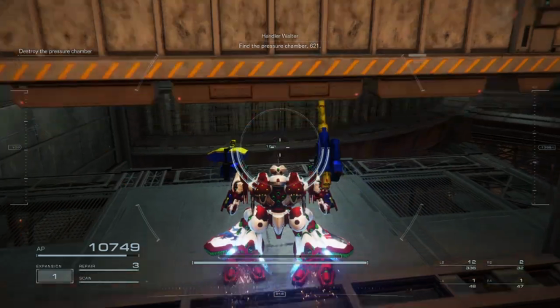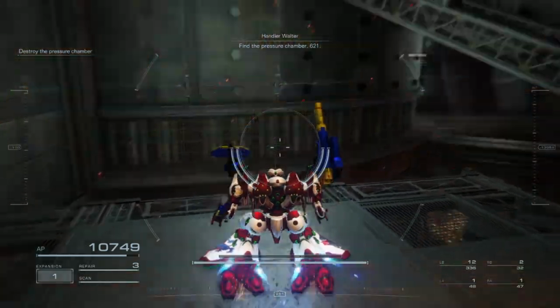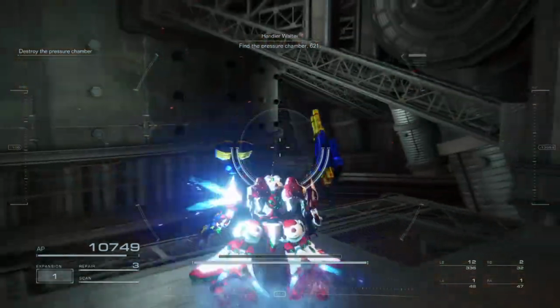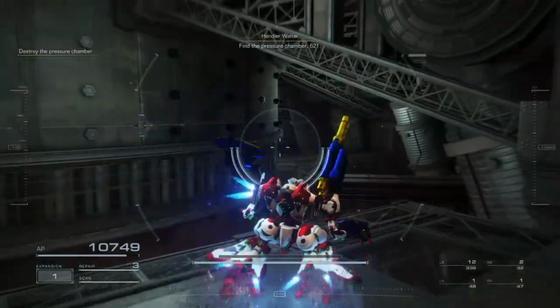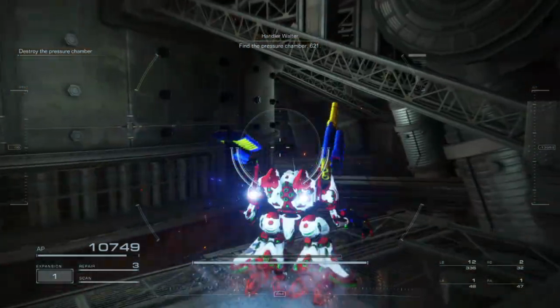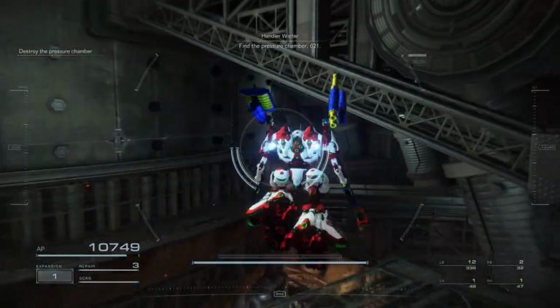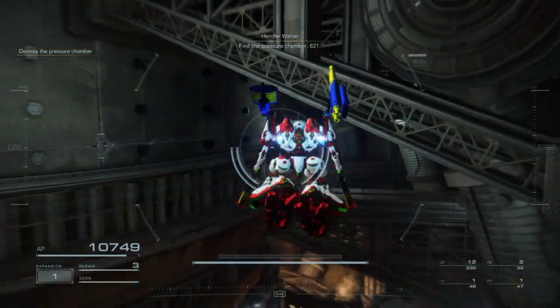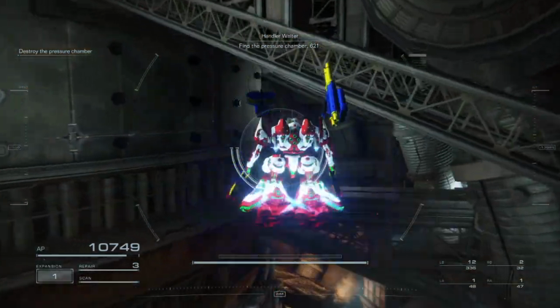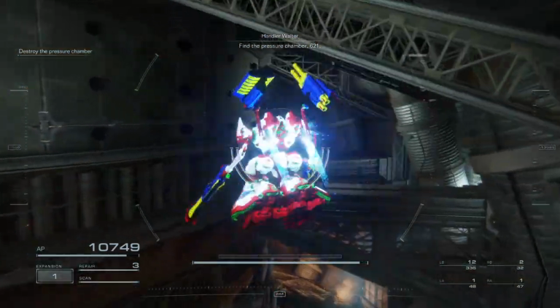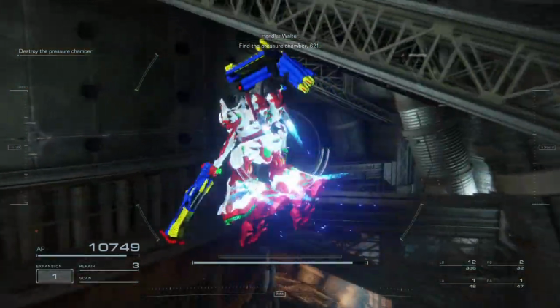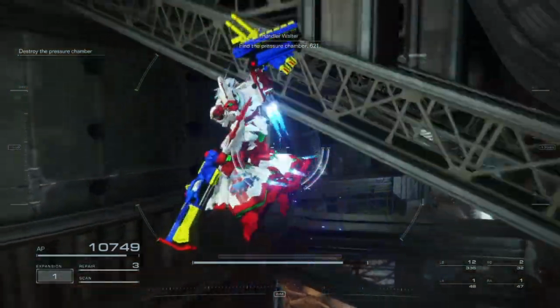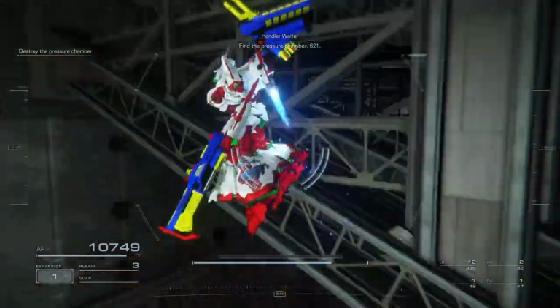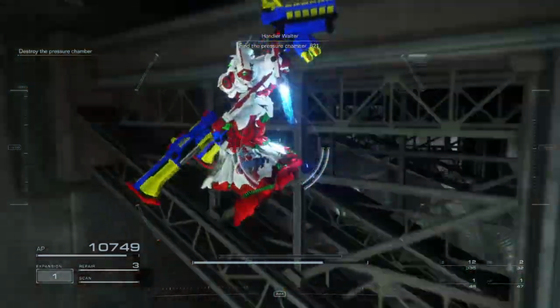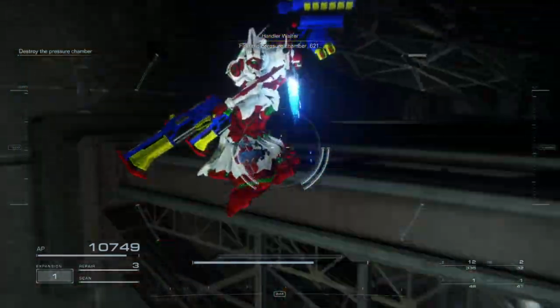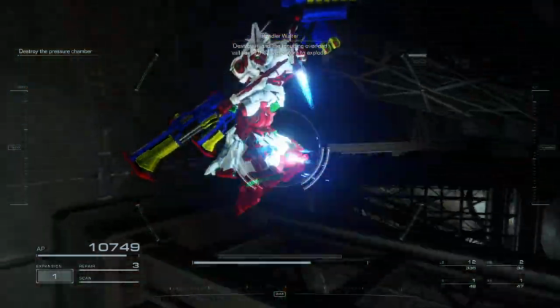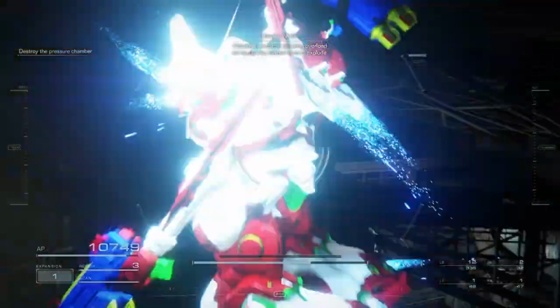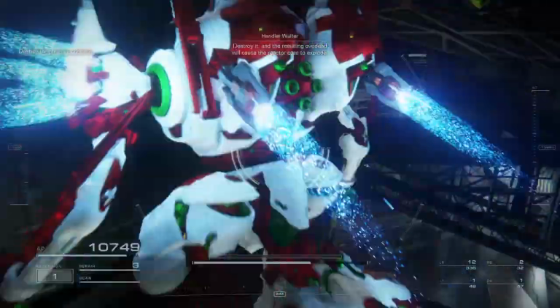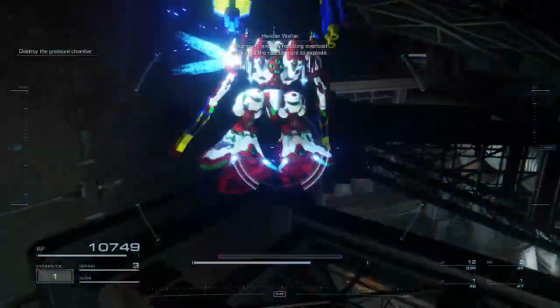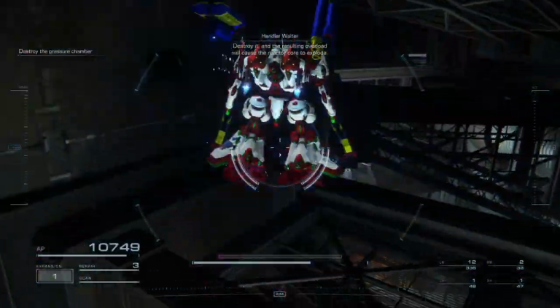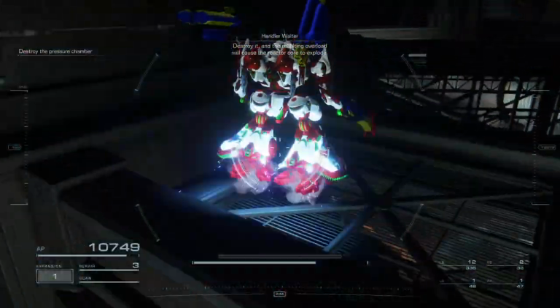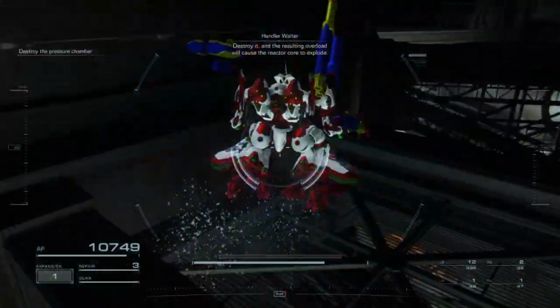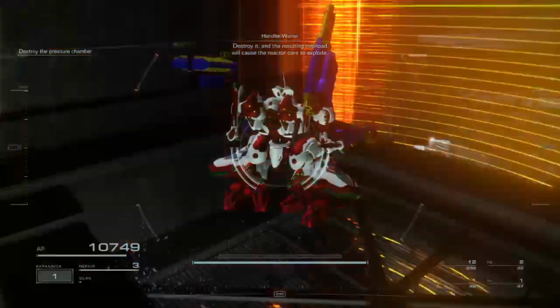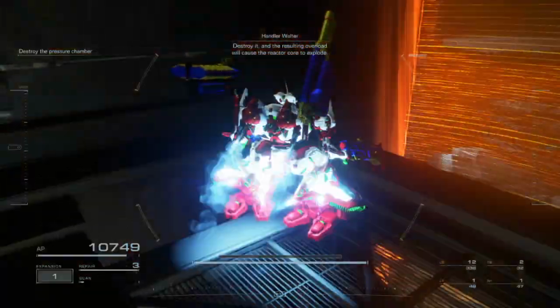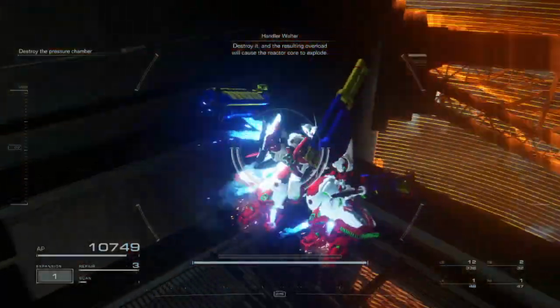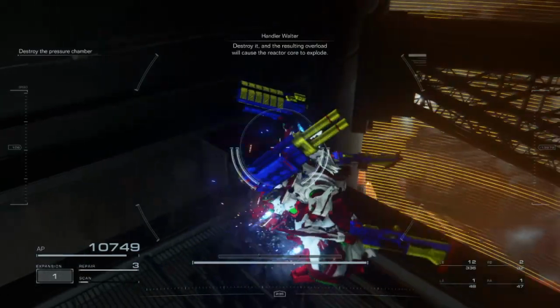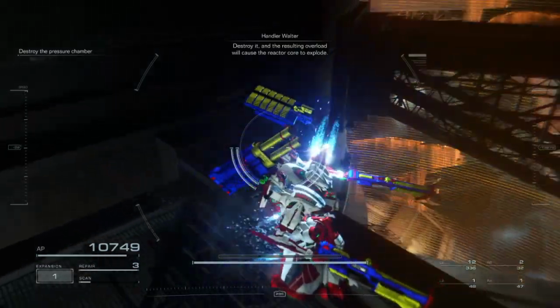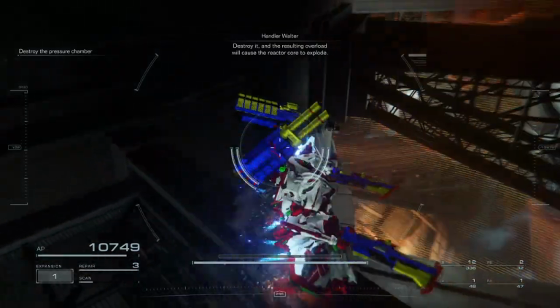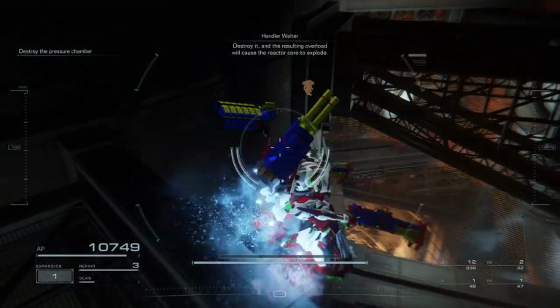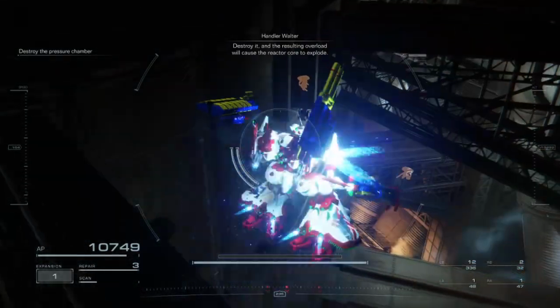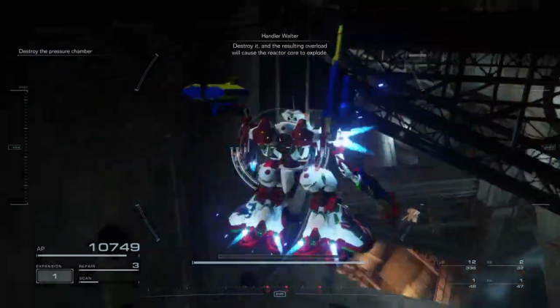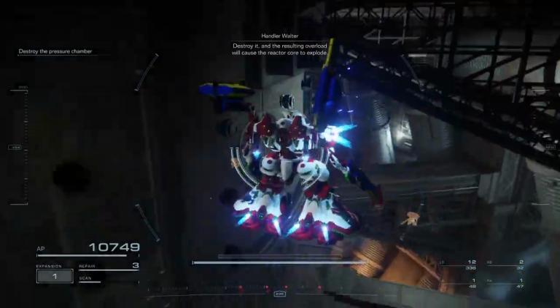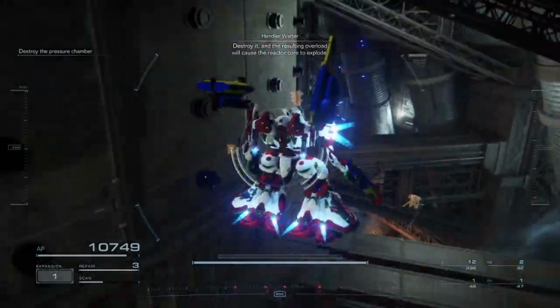Find the pressure chamber 6-2-1, destroy it, and the resulting overload will cause the reactor core to explode.